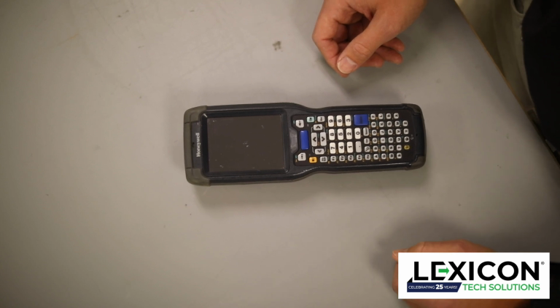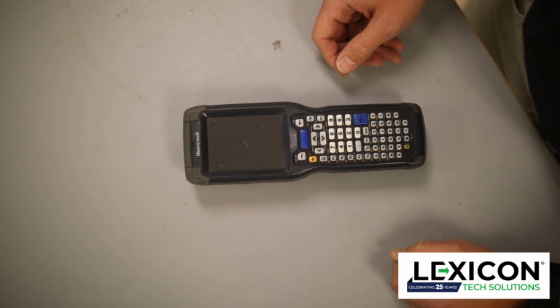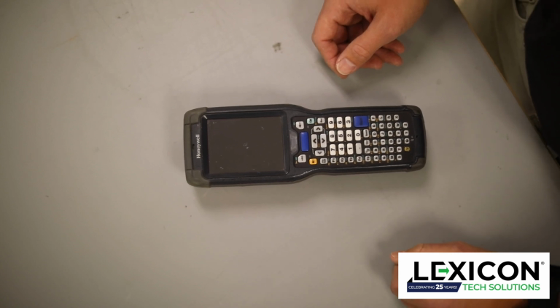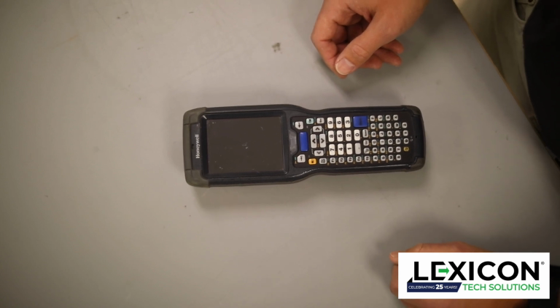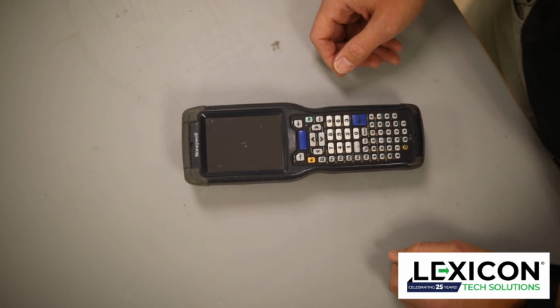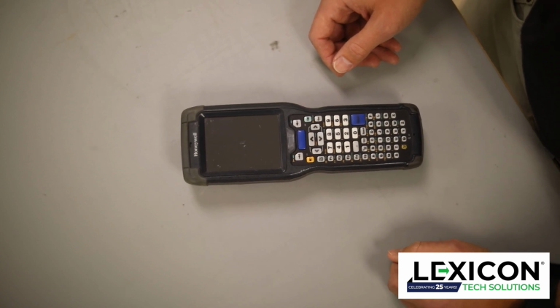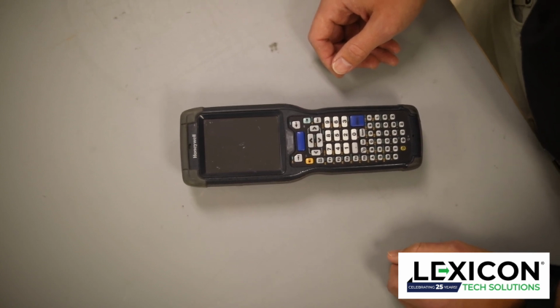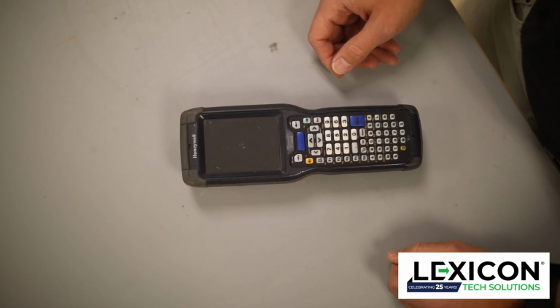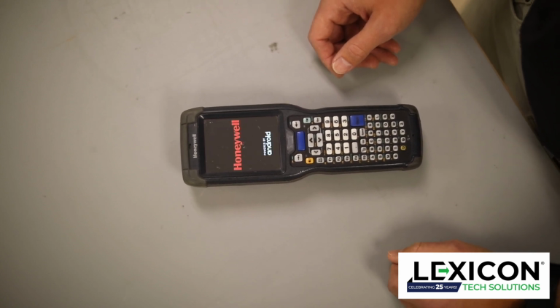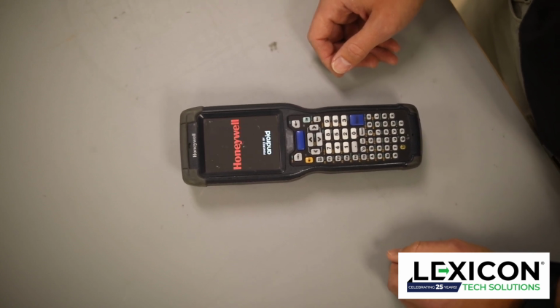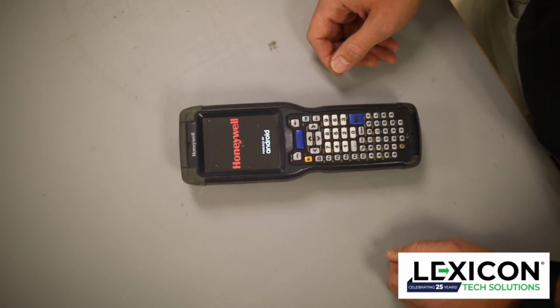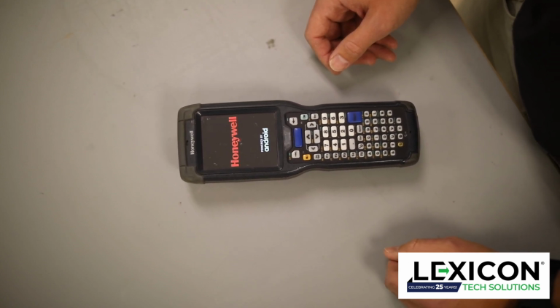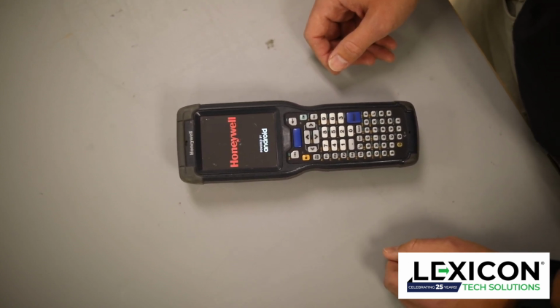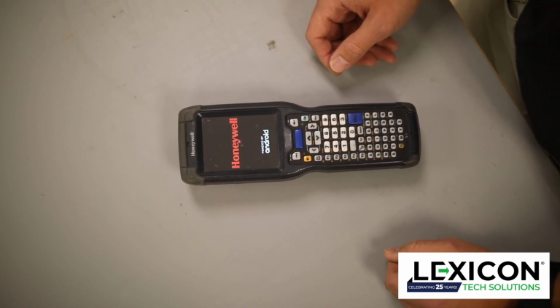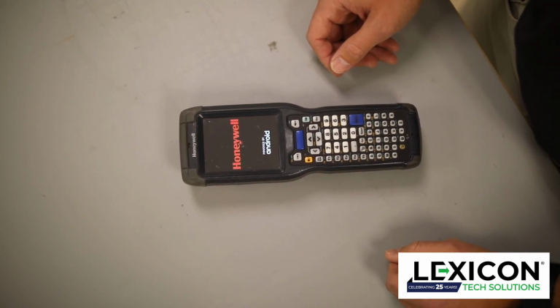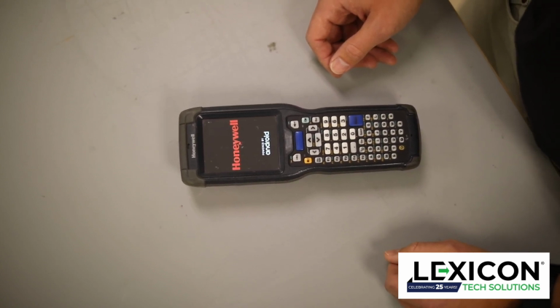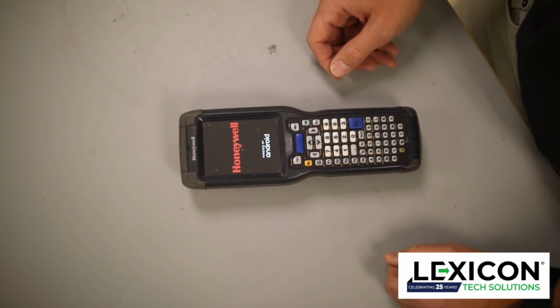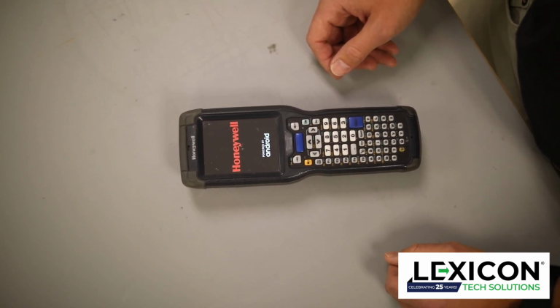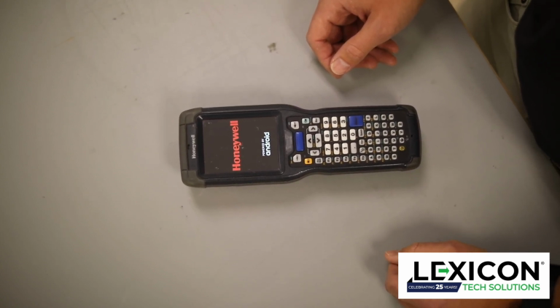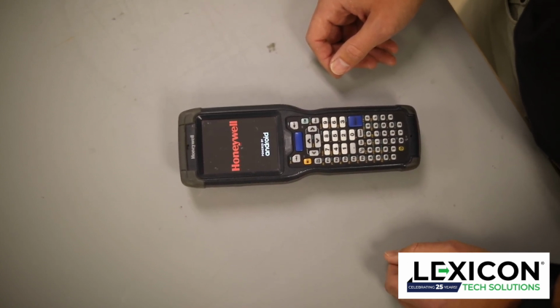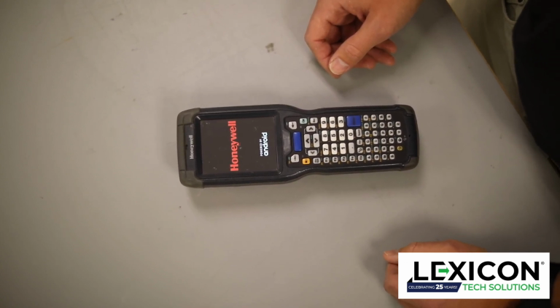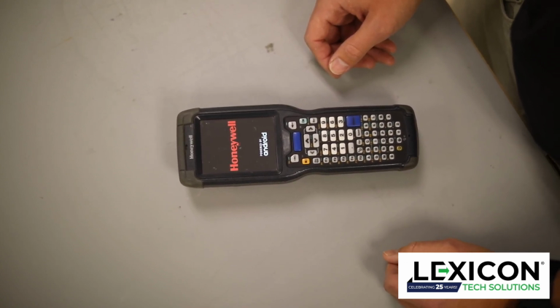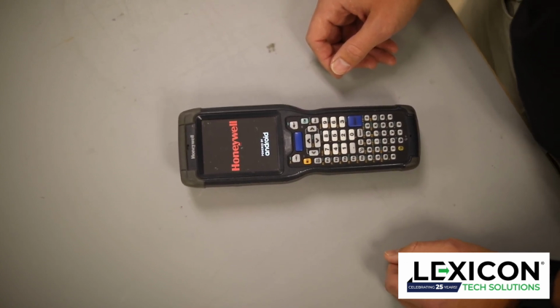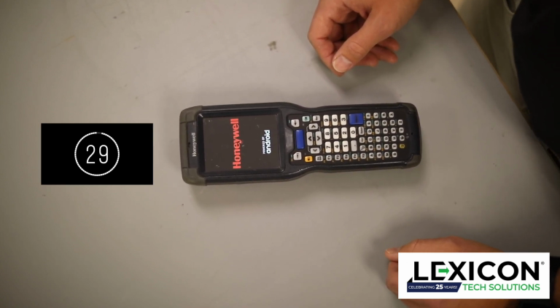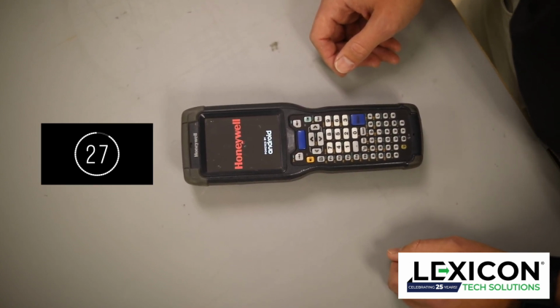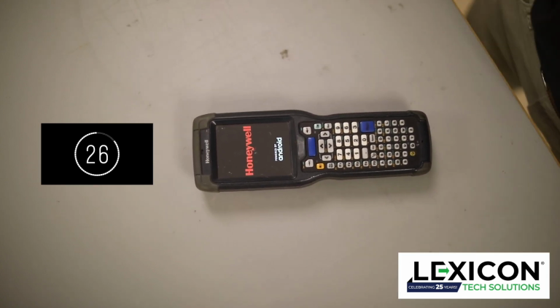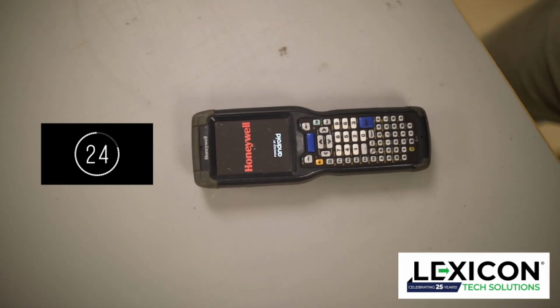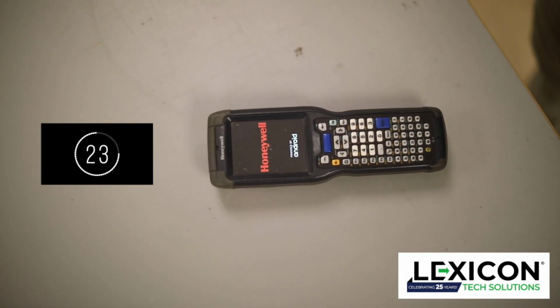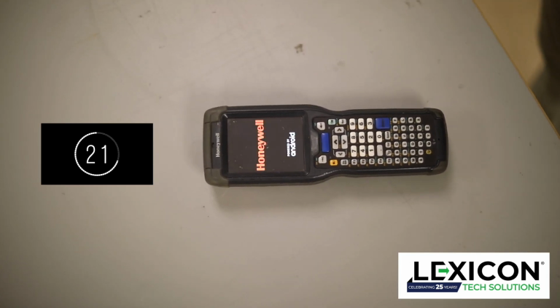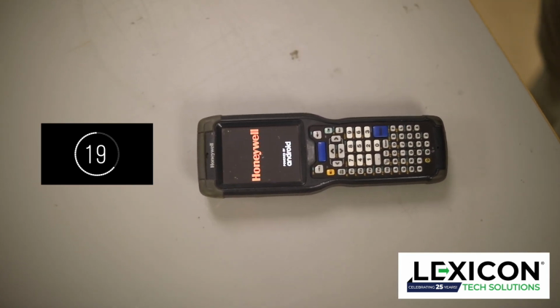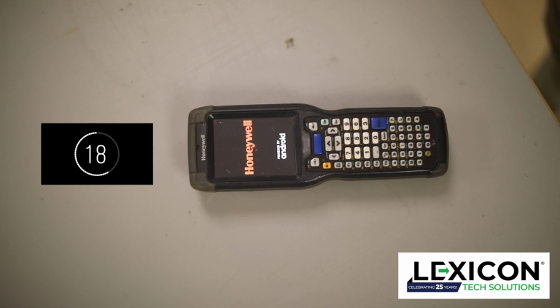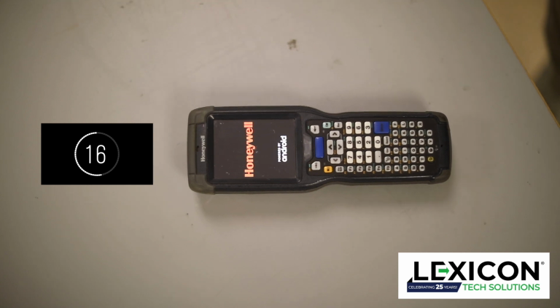You'll let off it and the device will restart. It takes about 30 seconds to a minute.